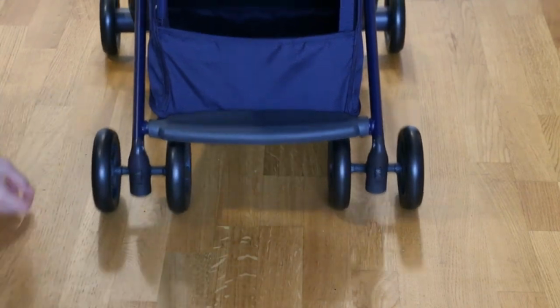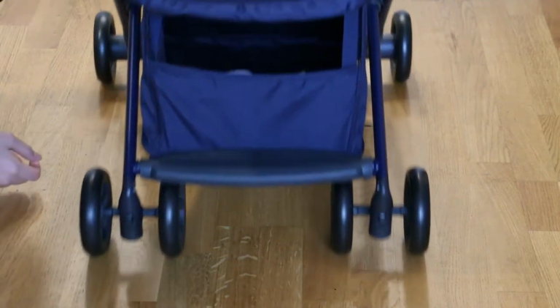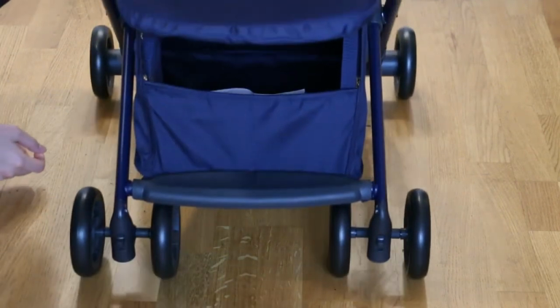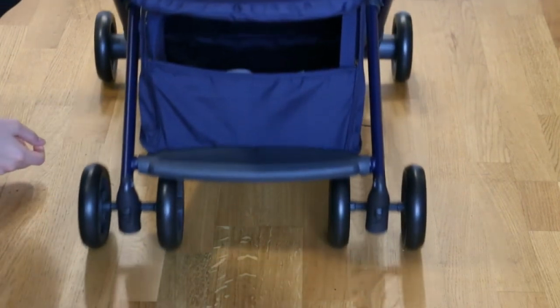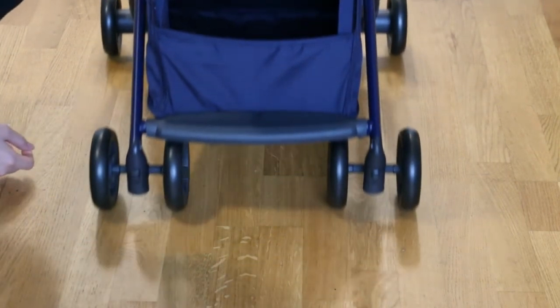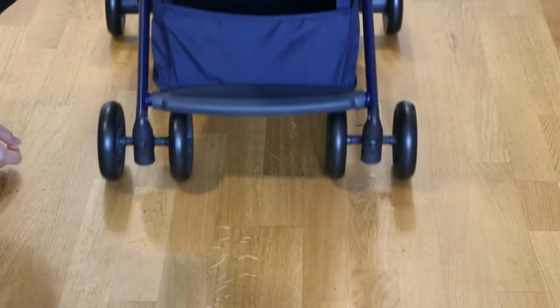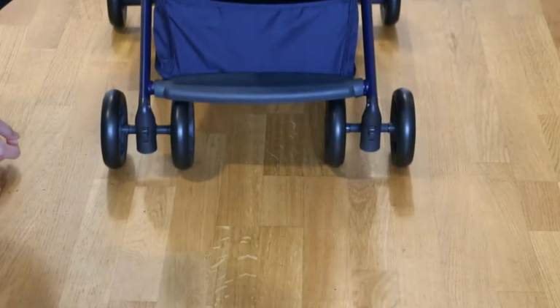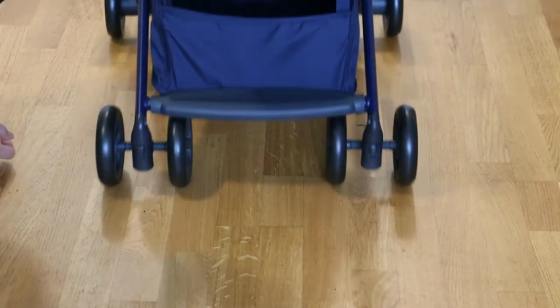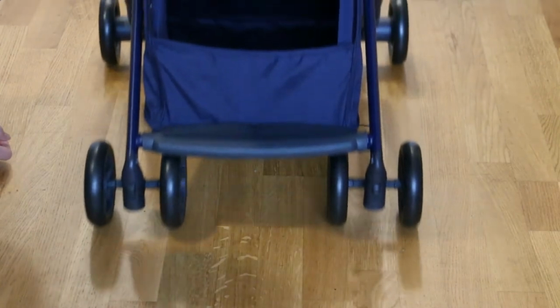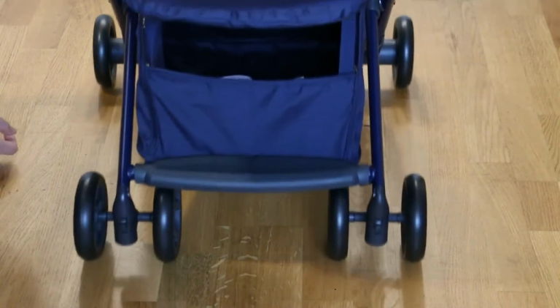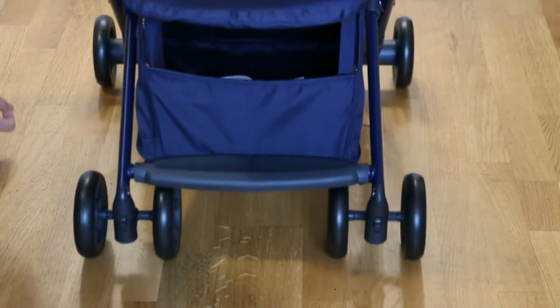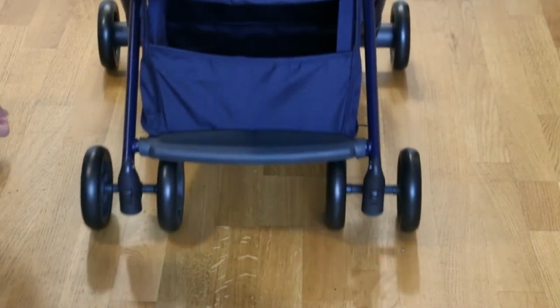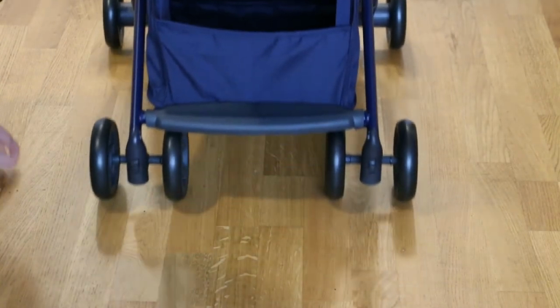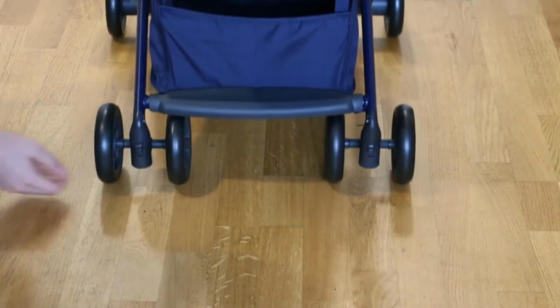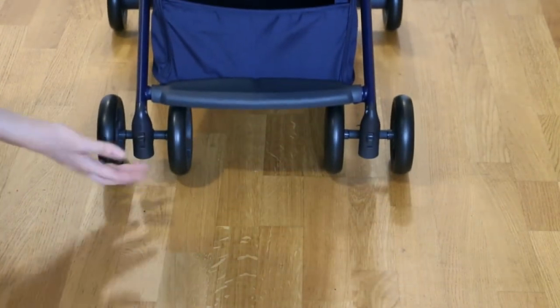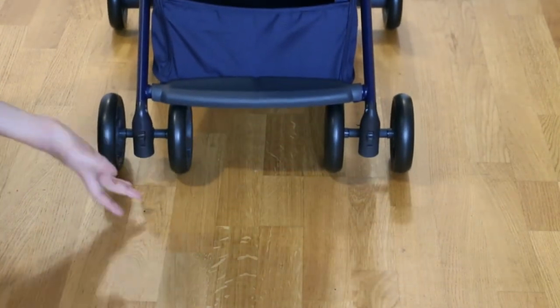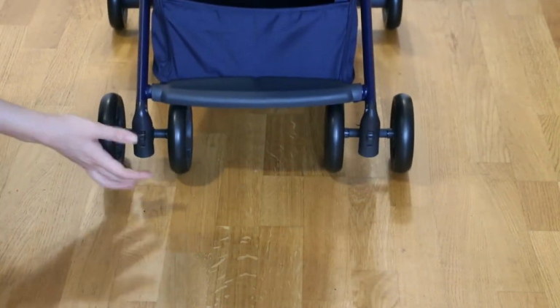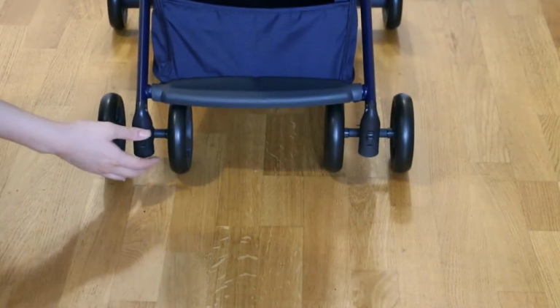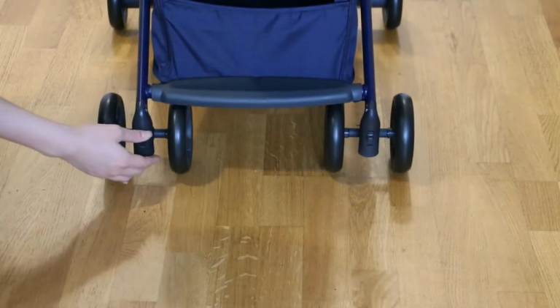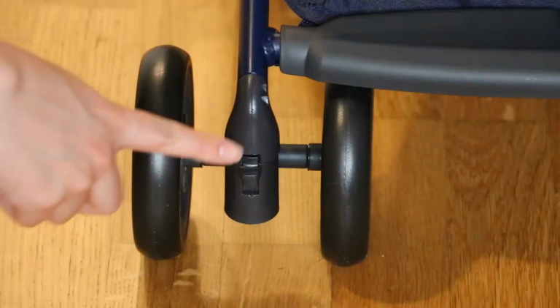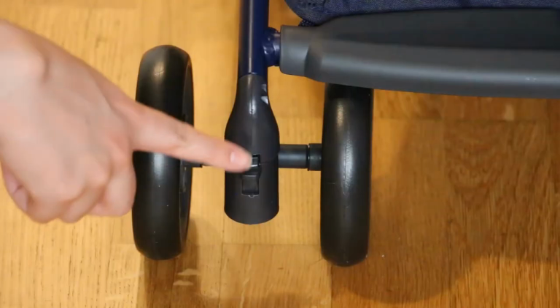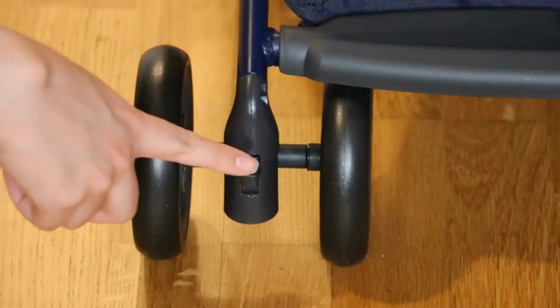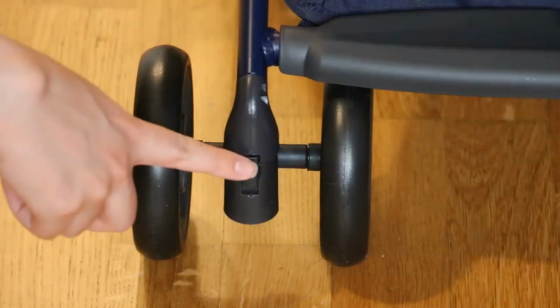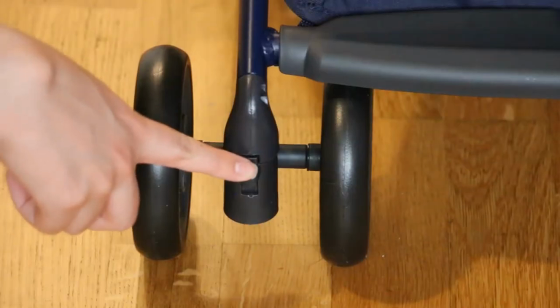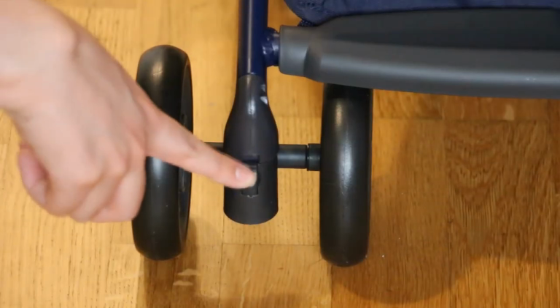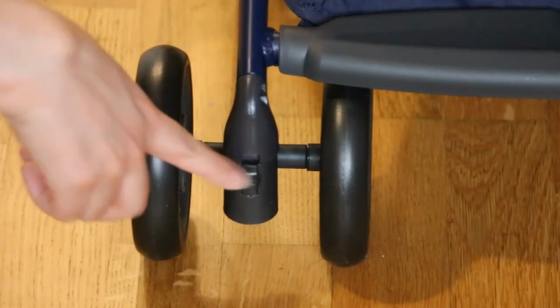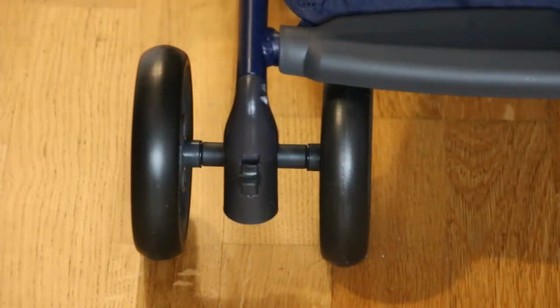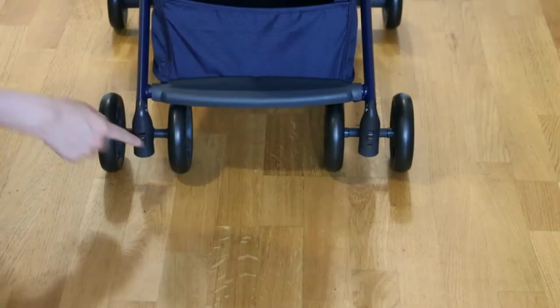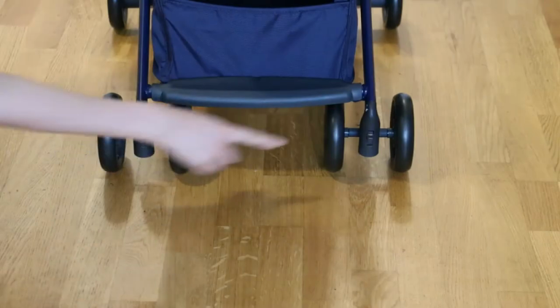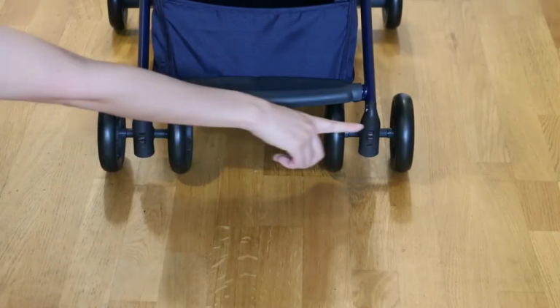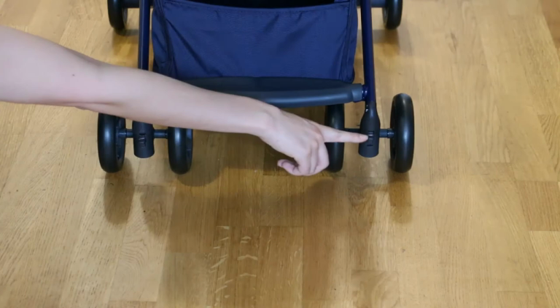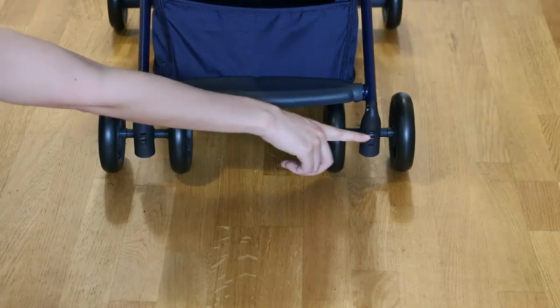To unlock the swivel wheels you just press down the levers that are on the wheels. This way you'll have better directional control.